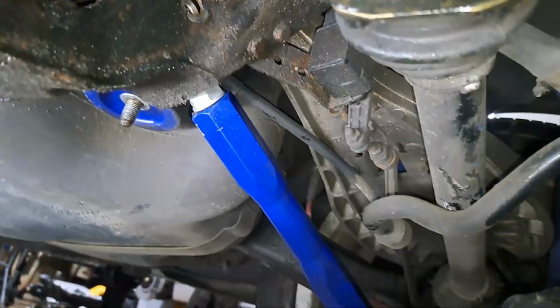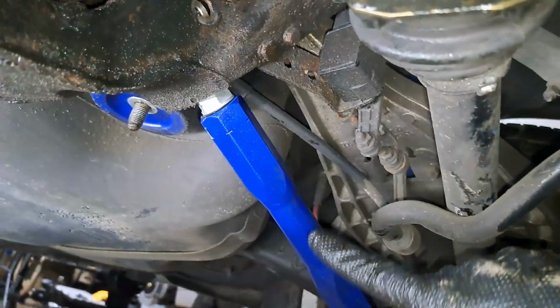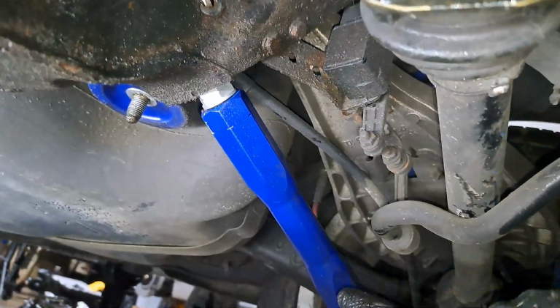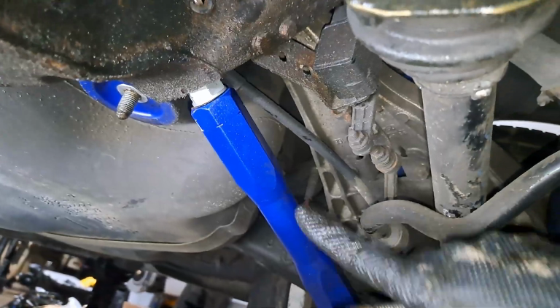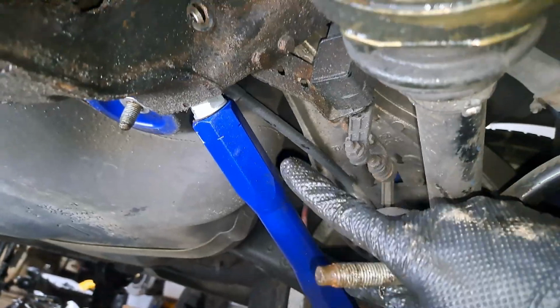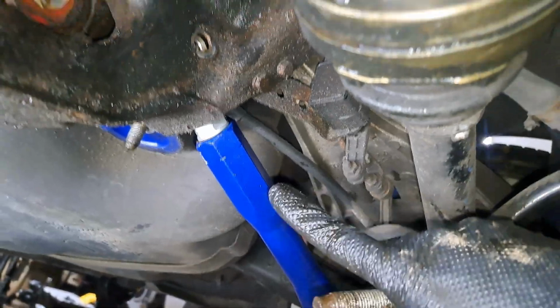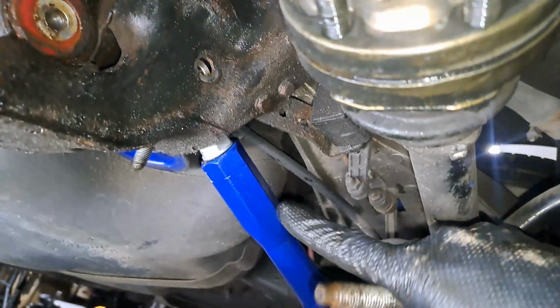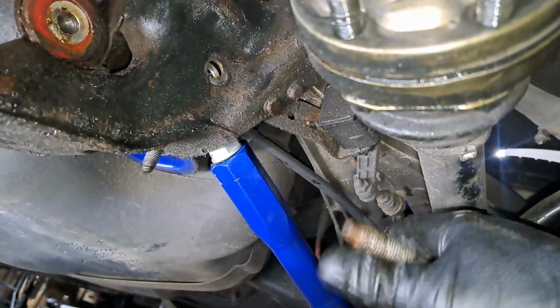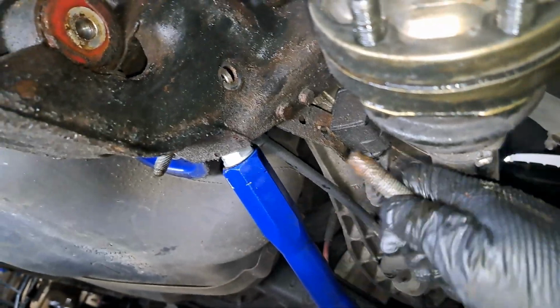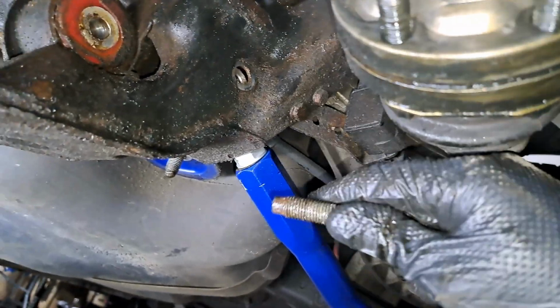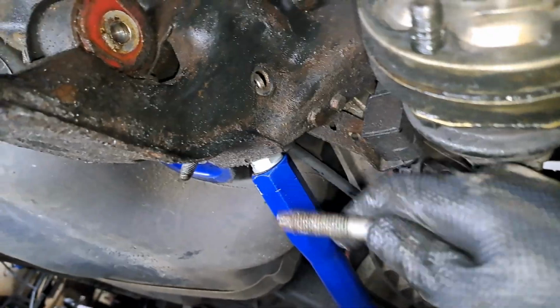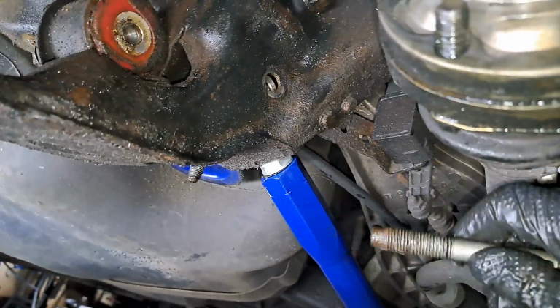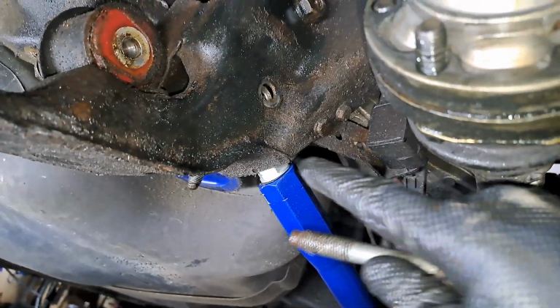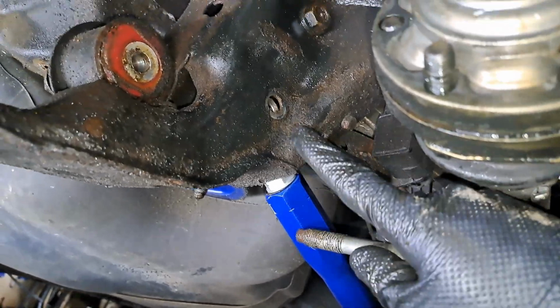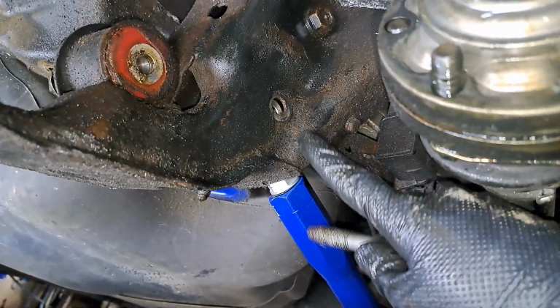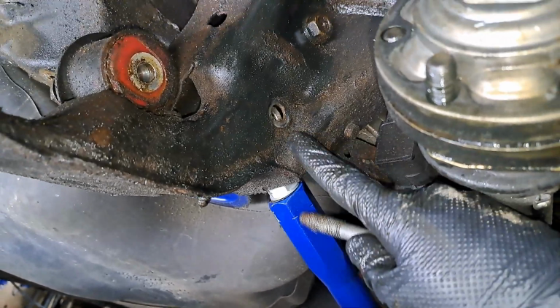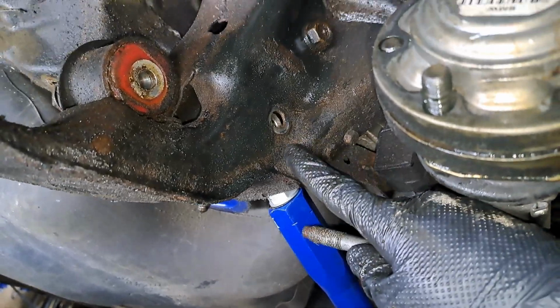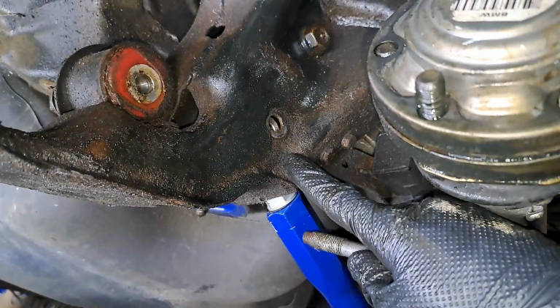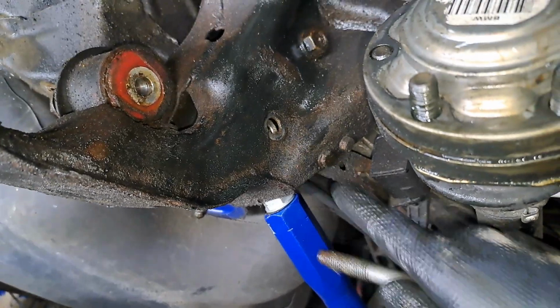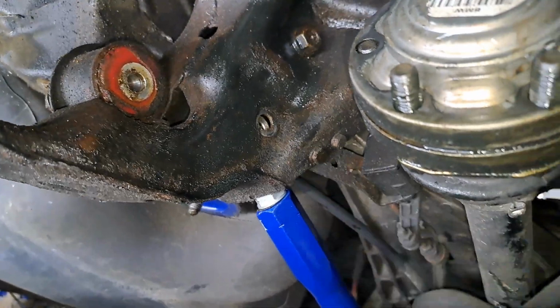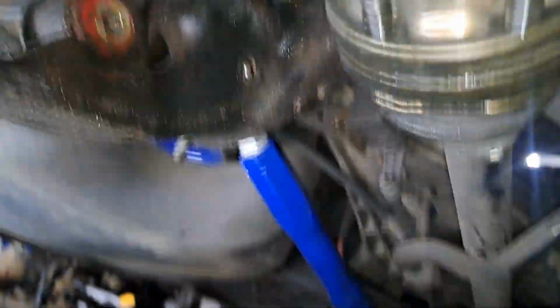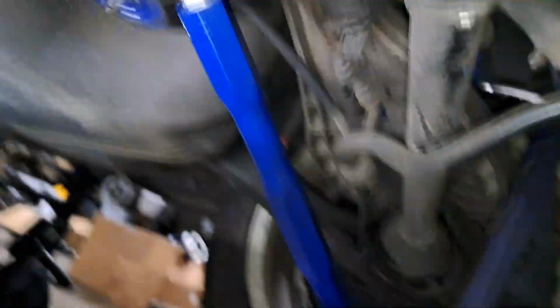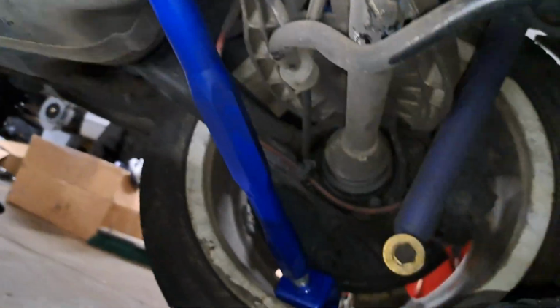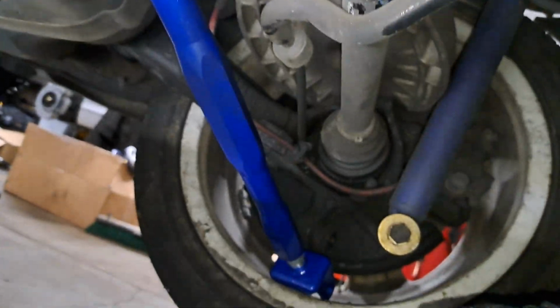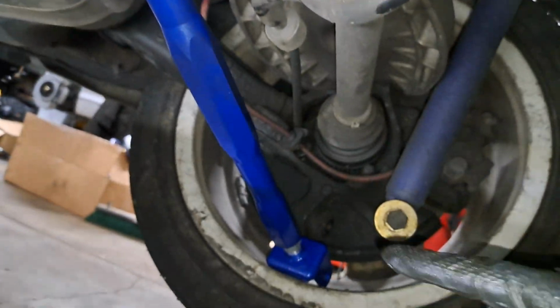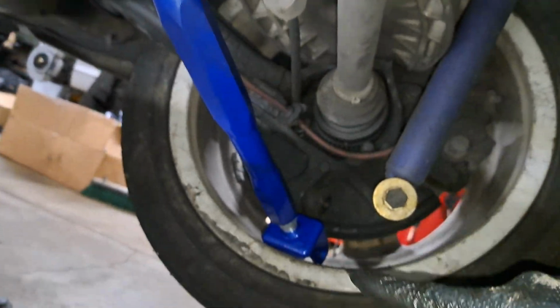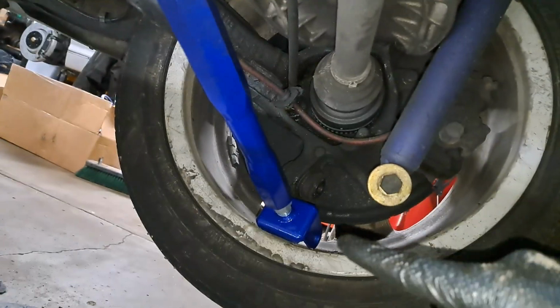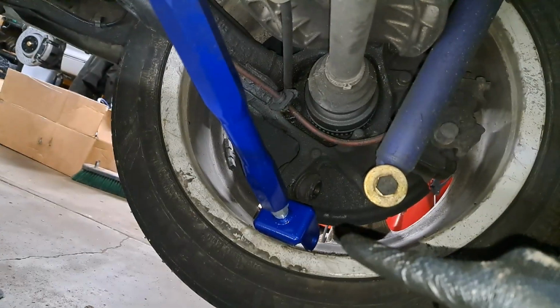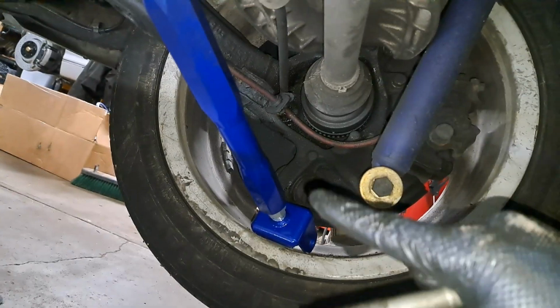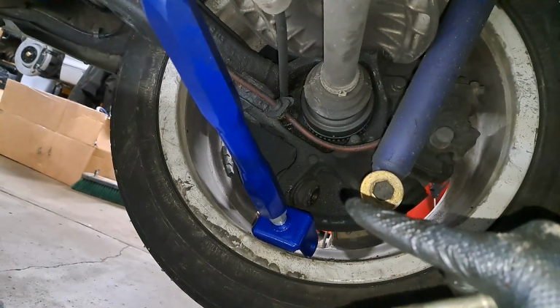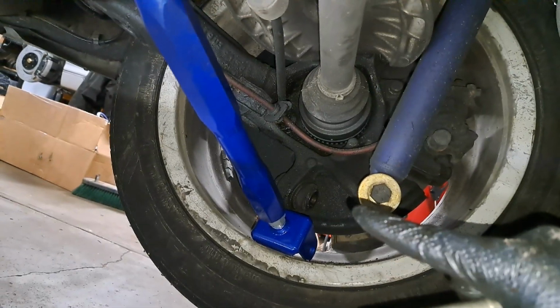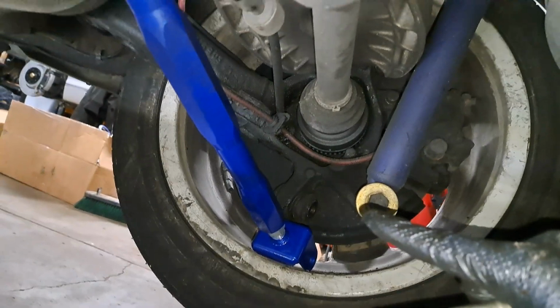Once you get the arm in here, it is easier to put this bolt in first and then go down here and put this one in.